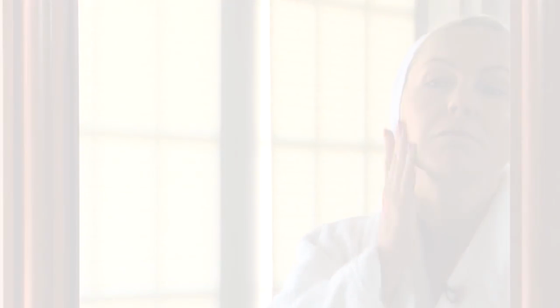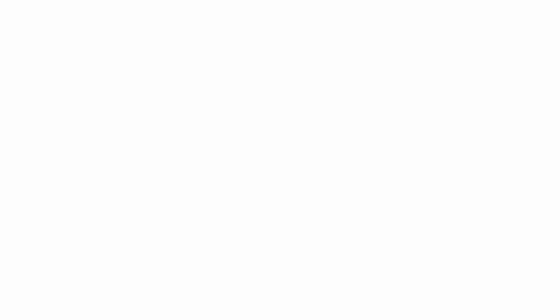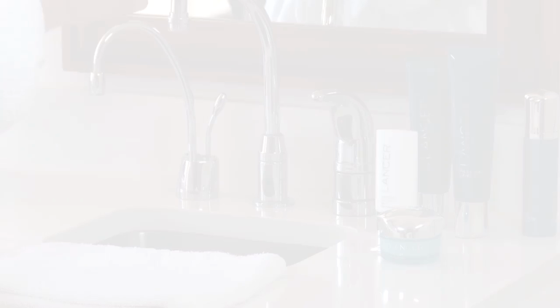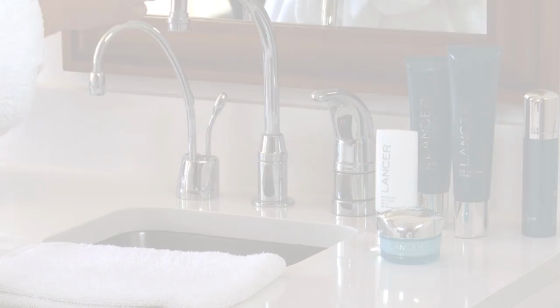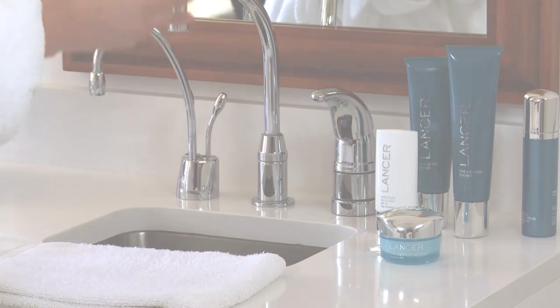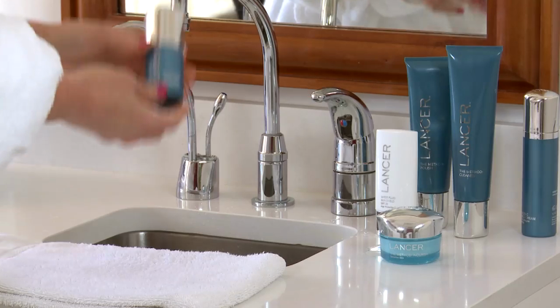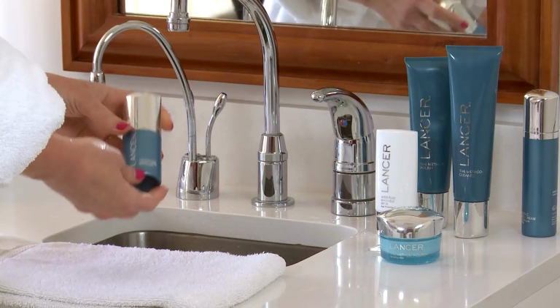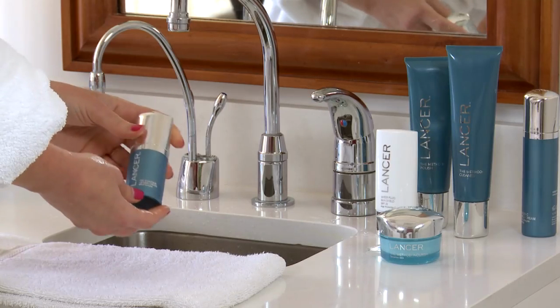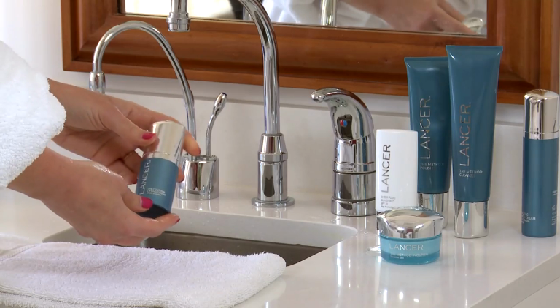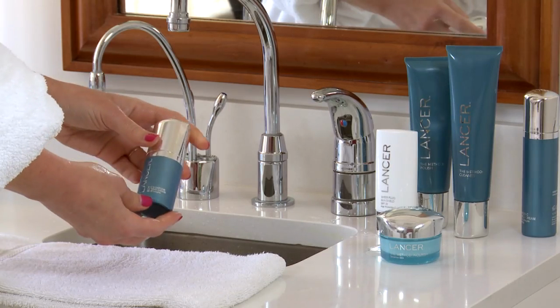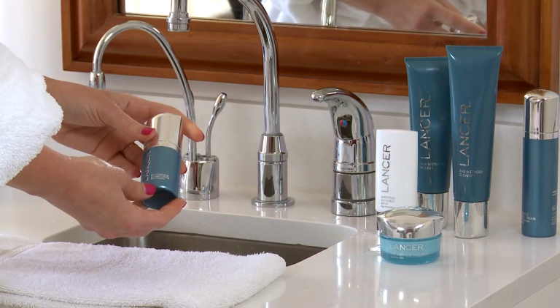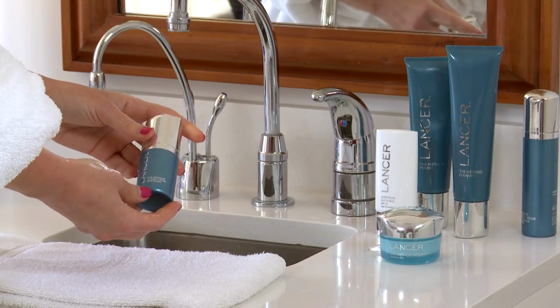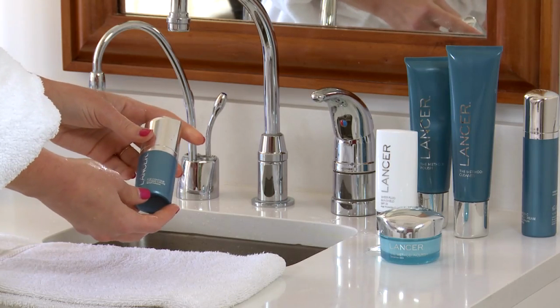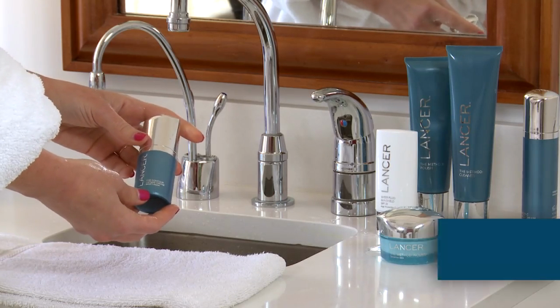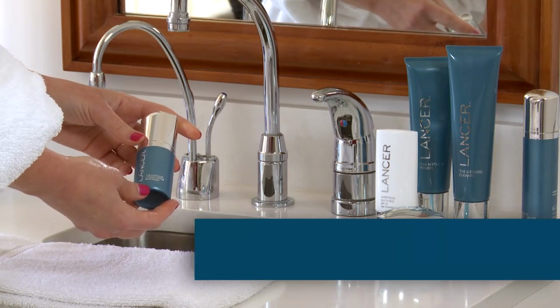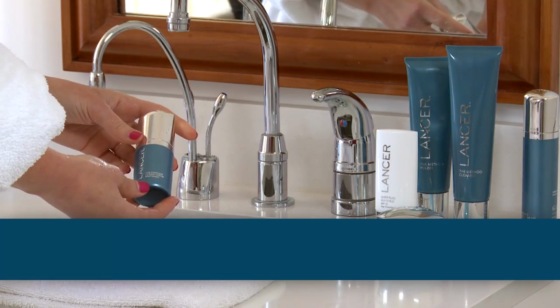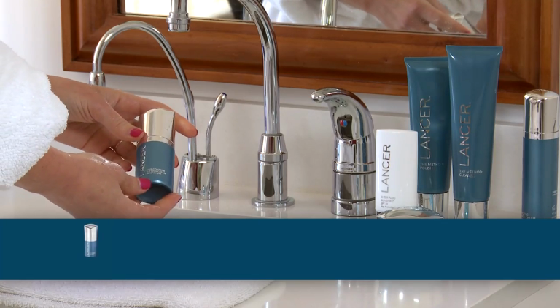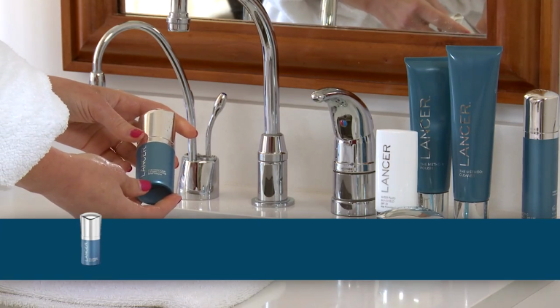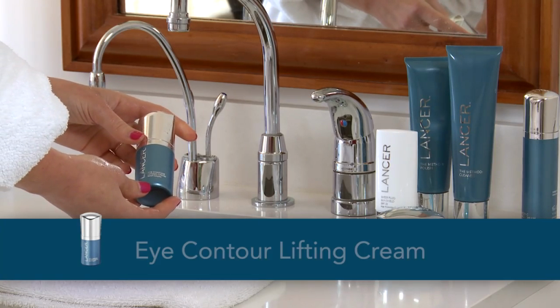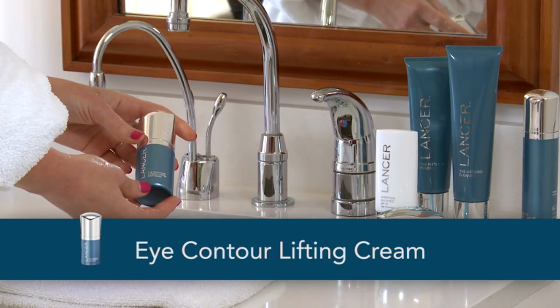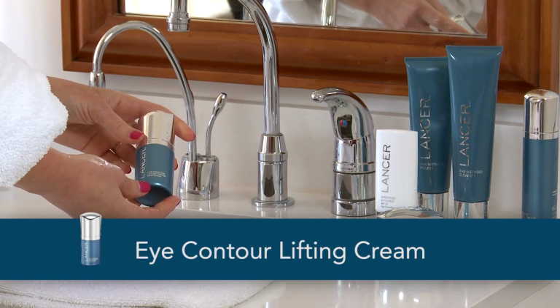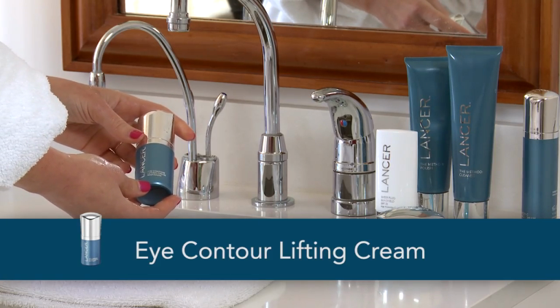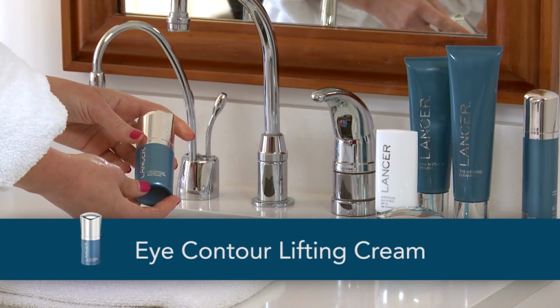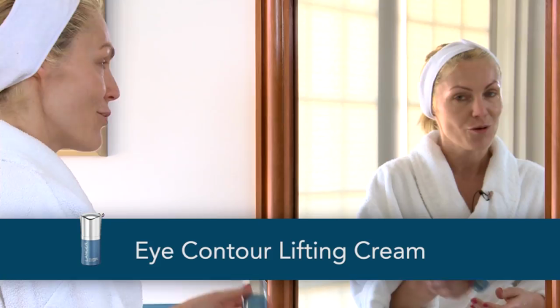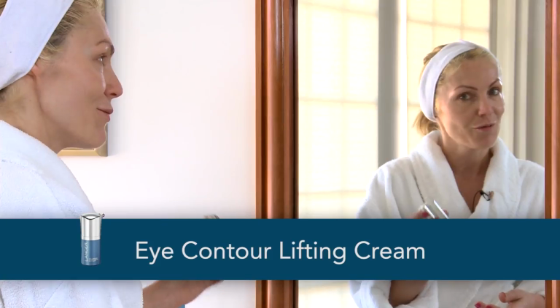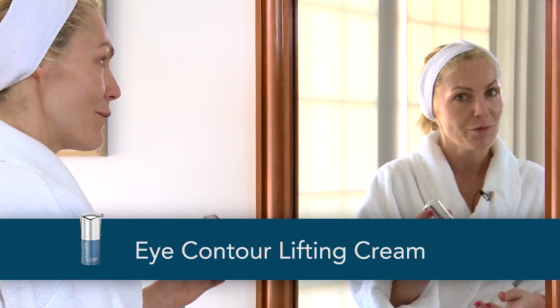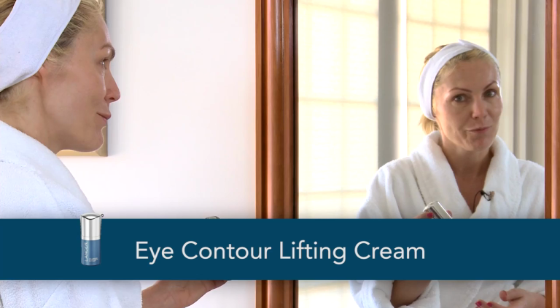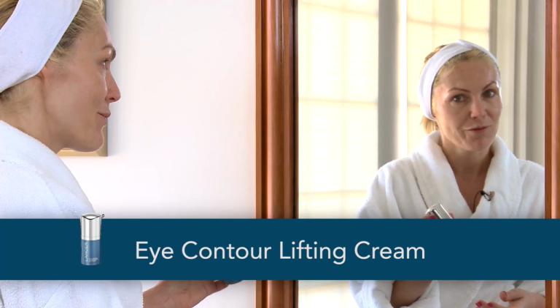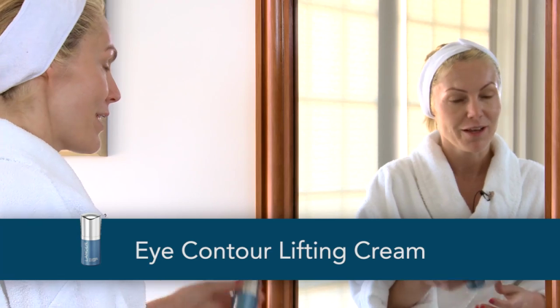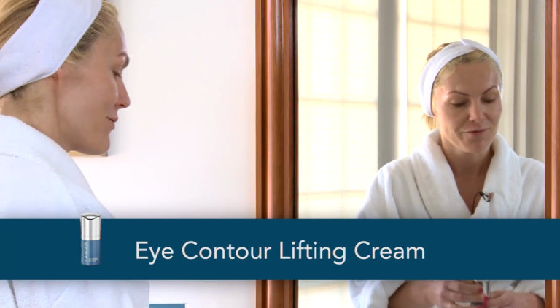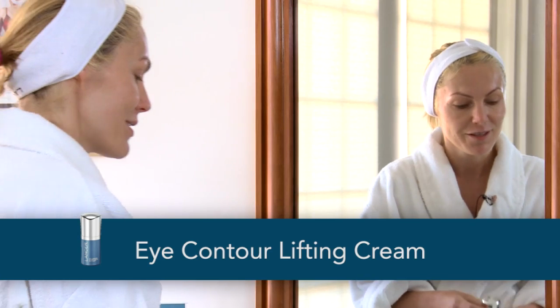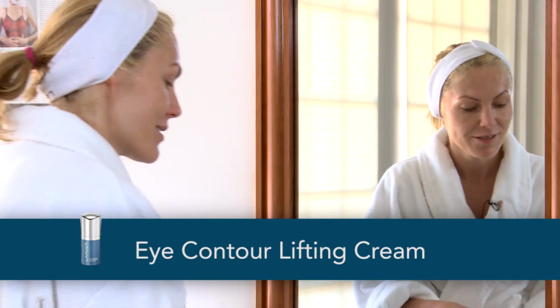The next part, you're going to apply the Eye Contour Lifting Cream. I'm a big fan of this.